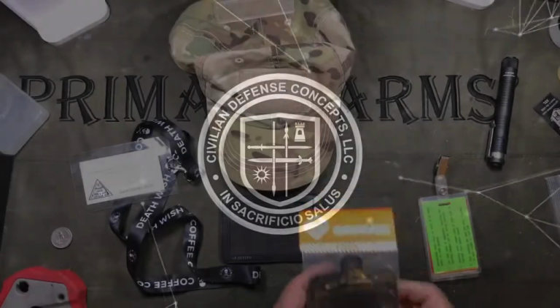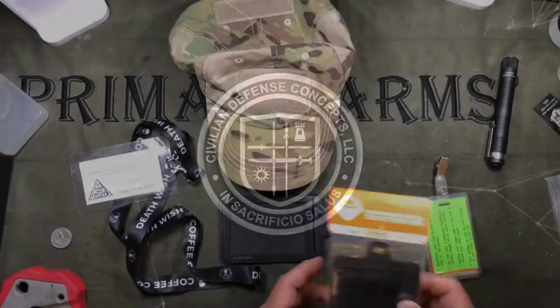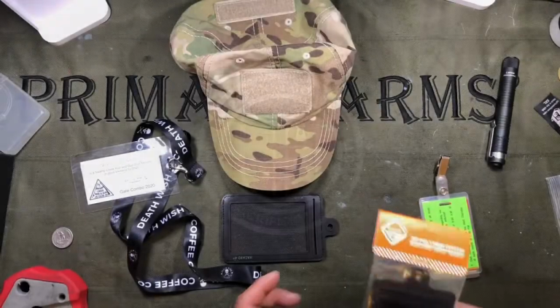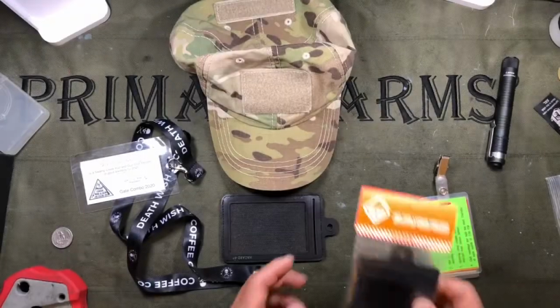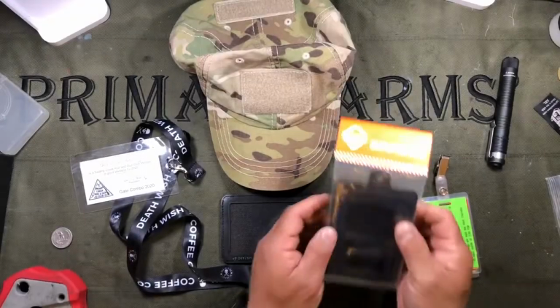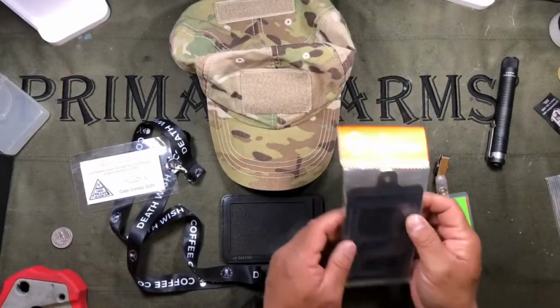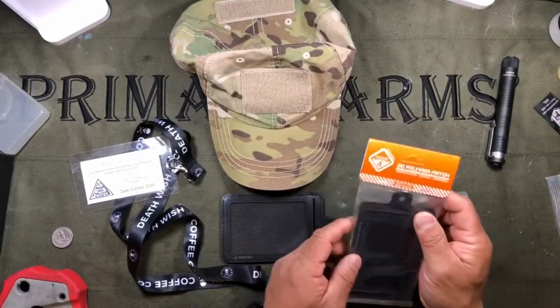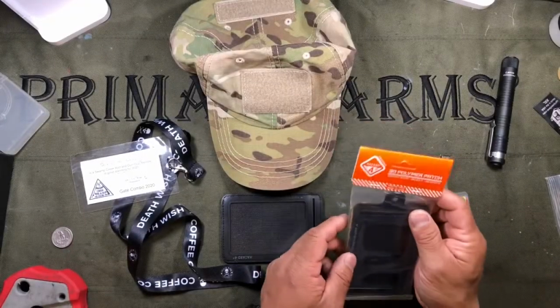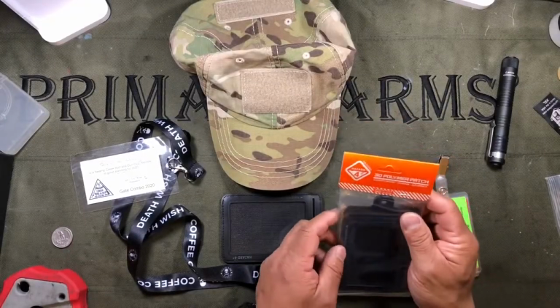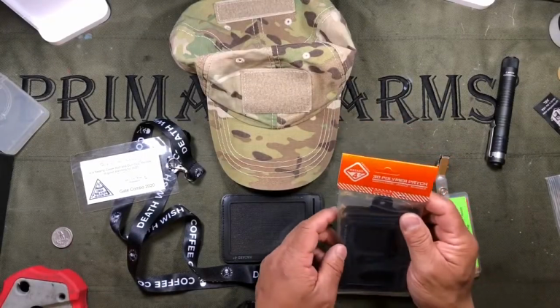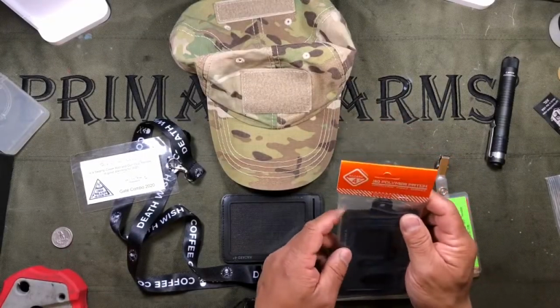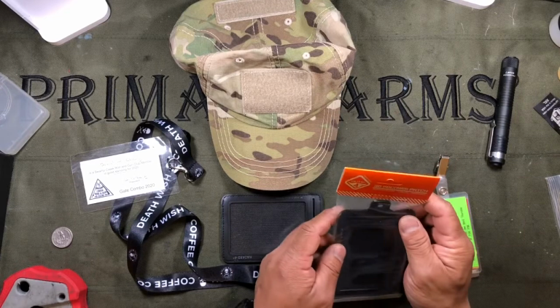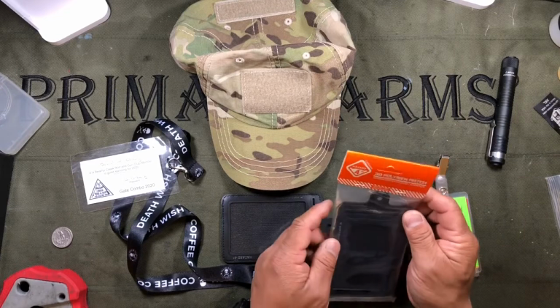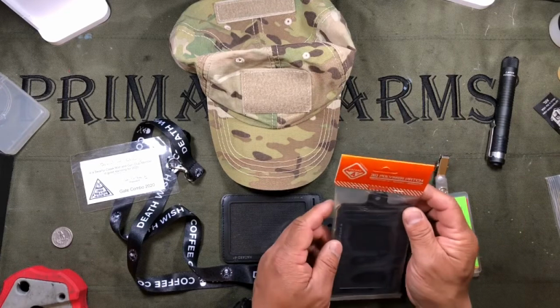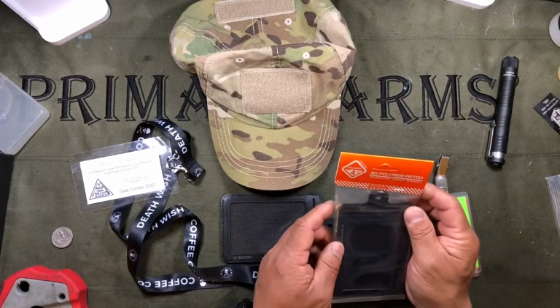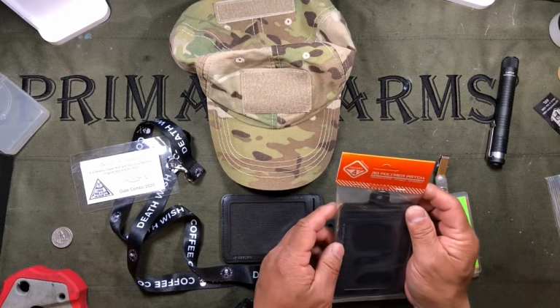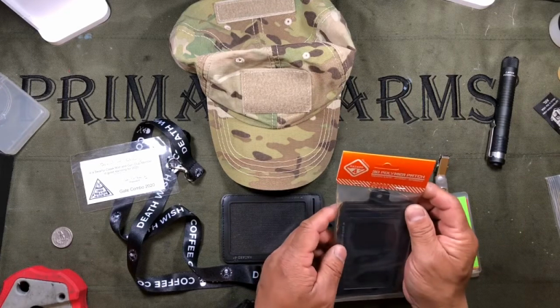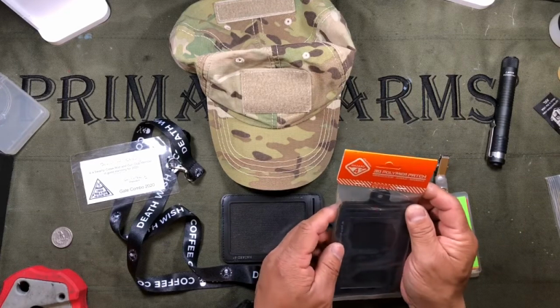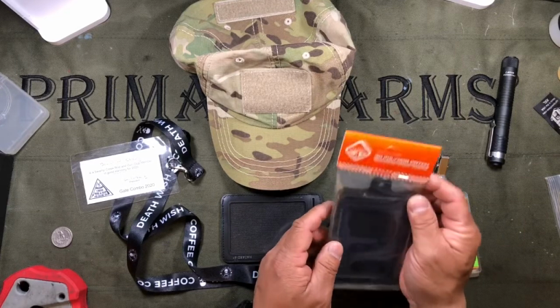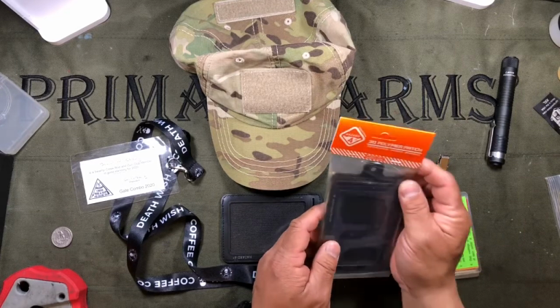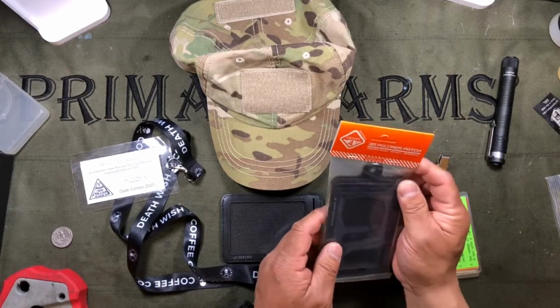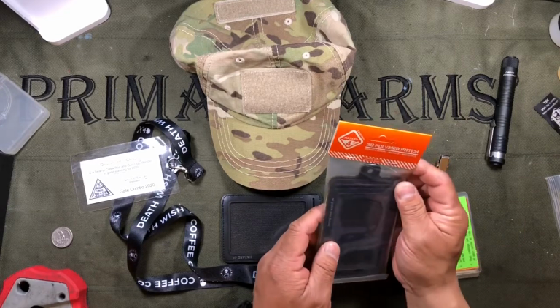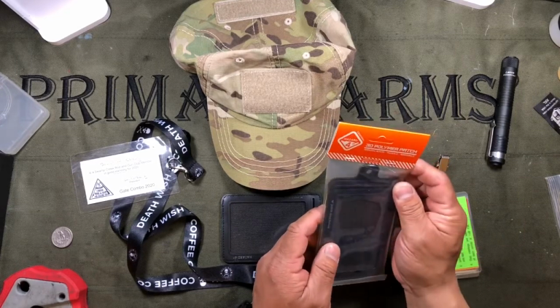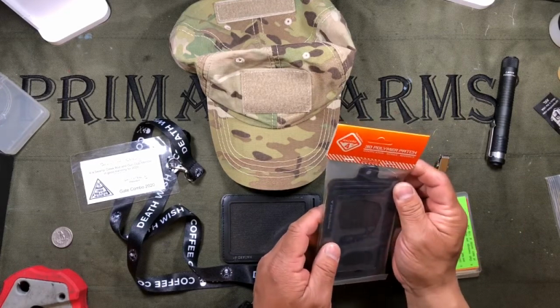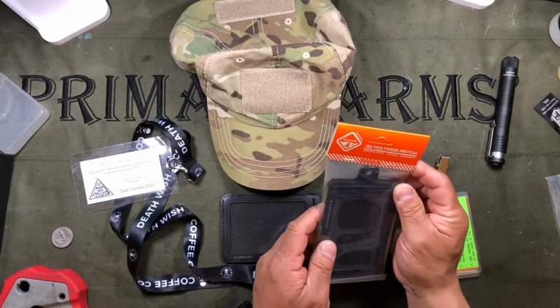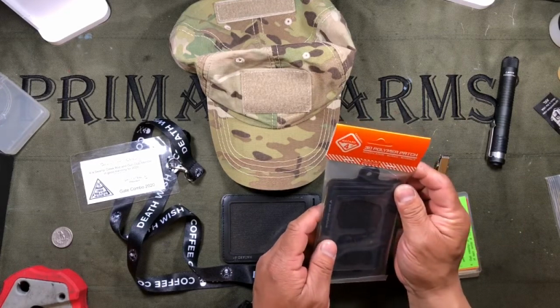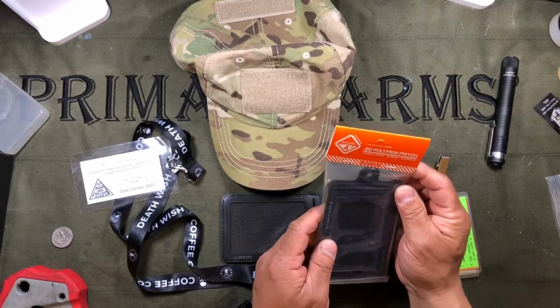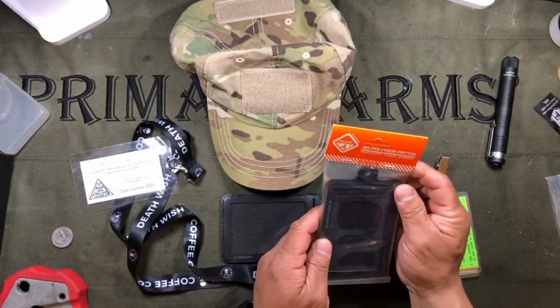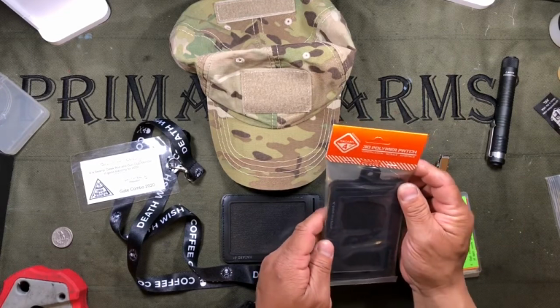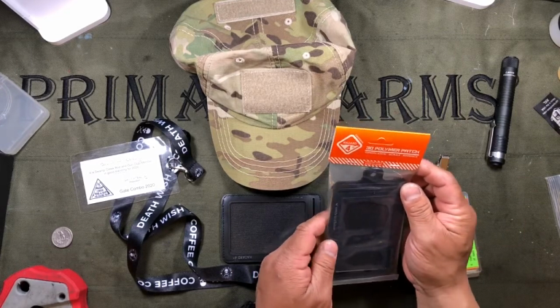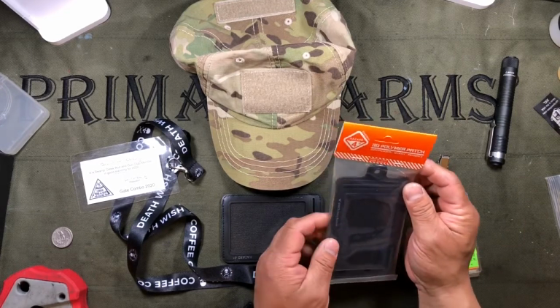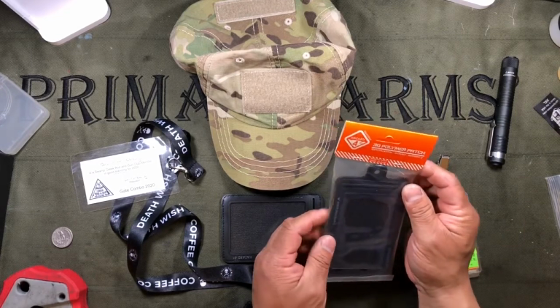Hi everyone, The Chang here with a product review. I'm going to review today the 3D polymer patch from Hazard 4.